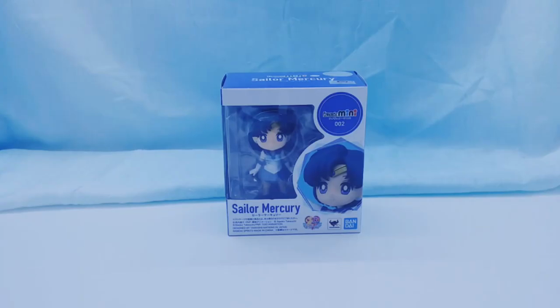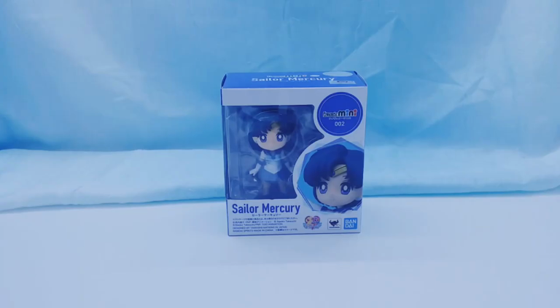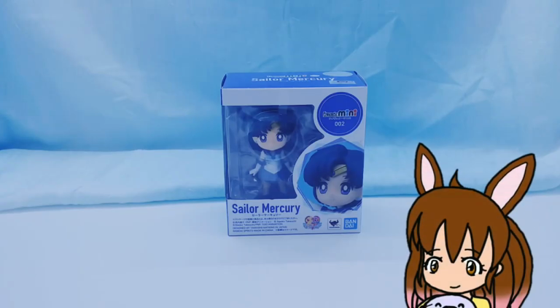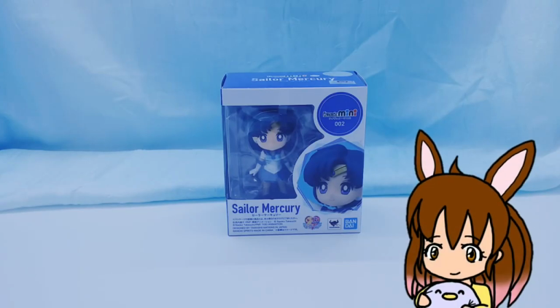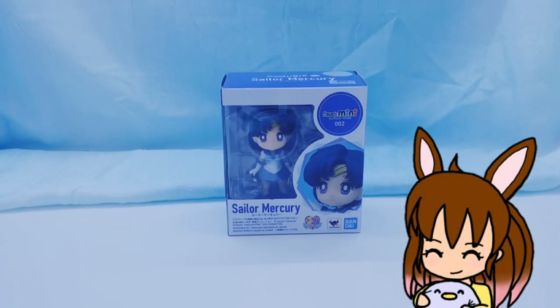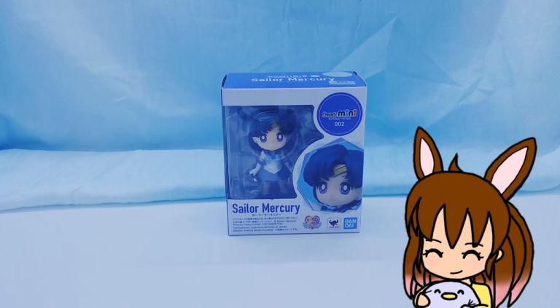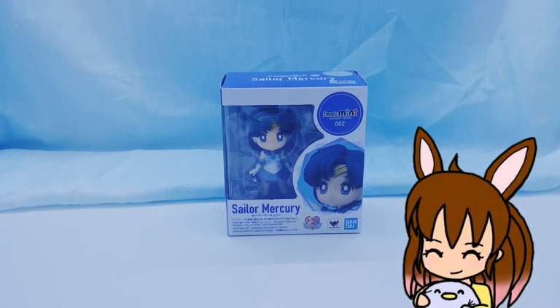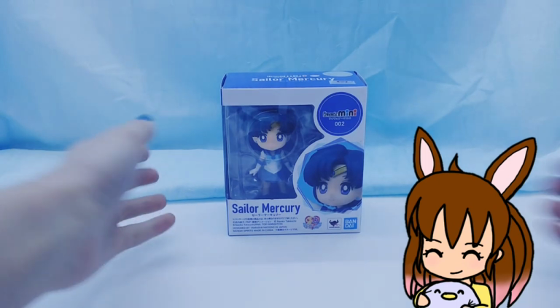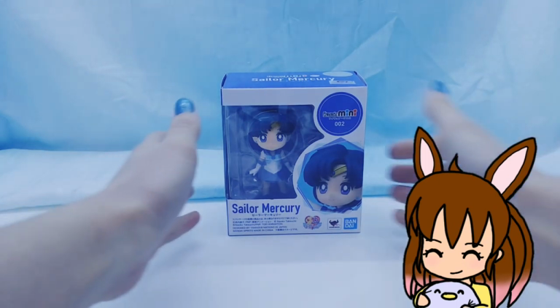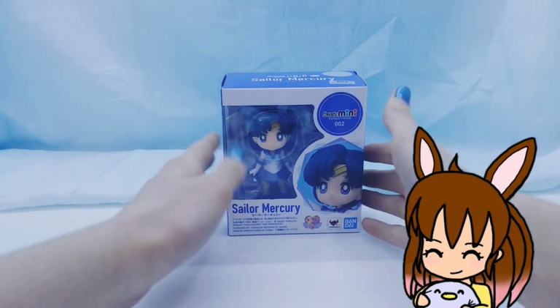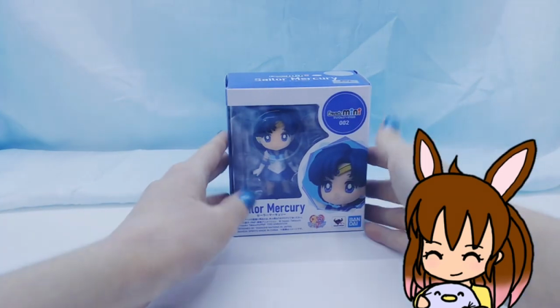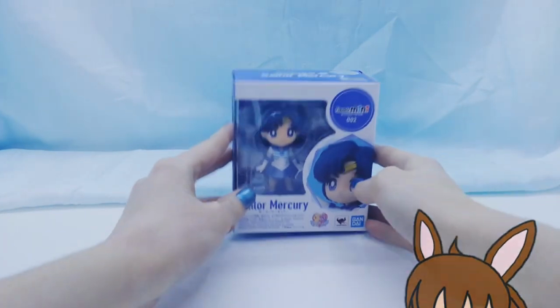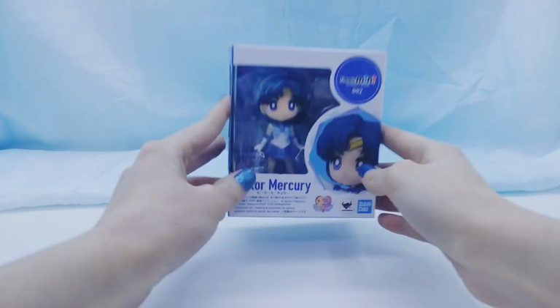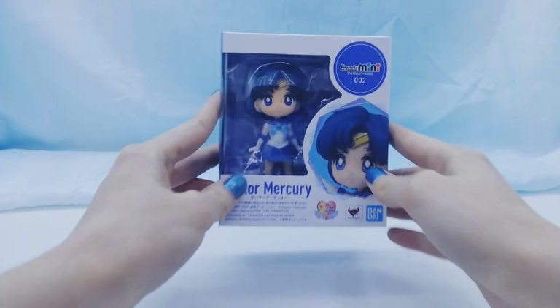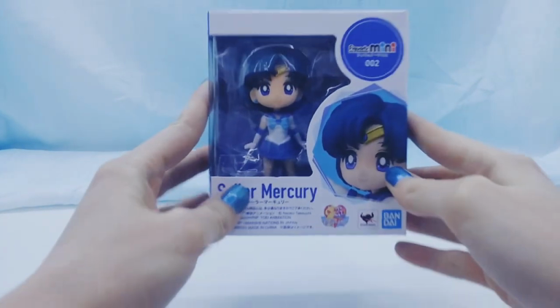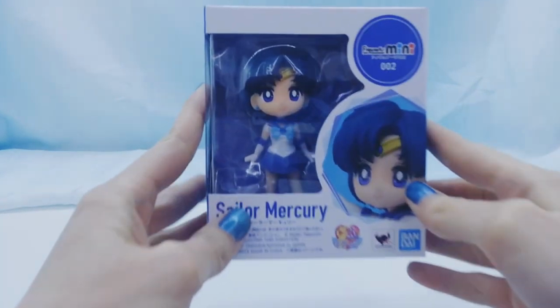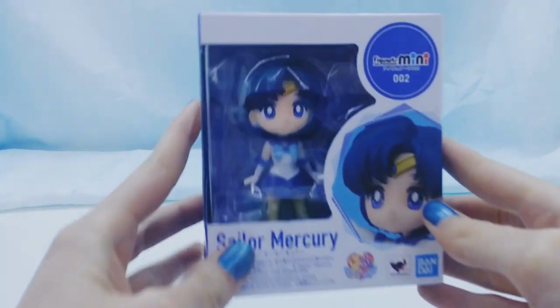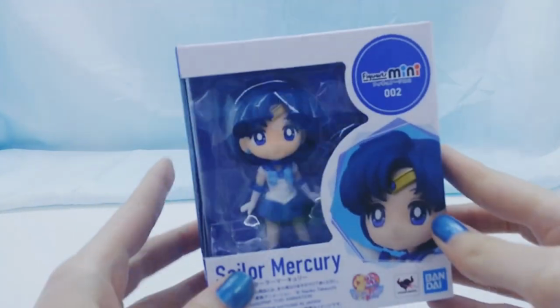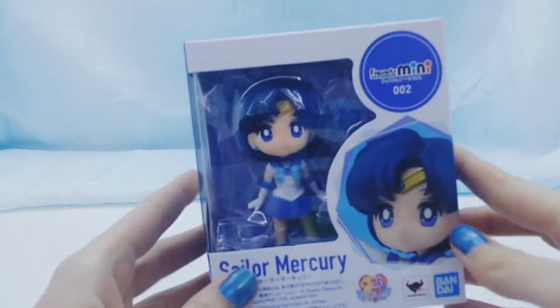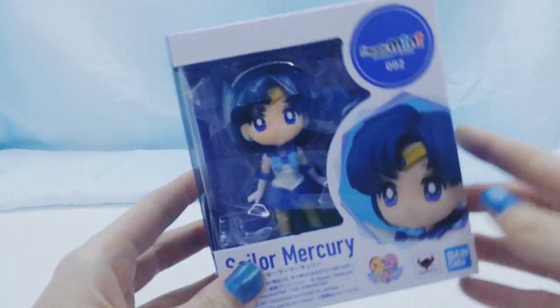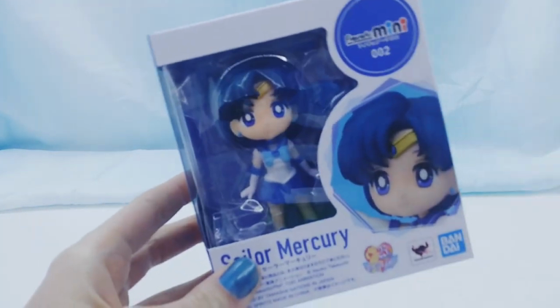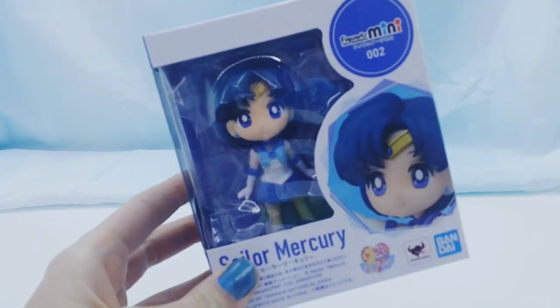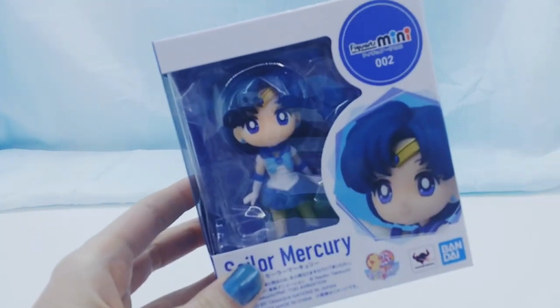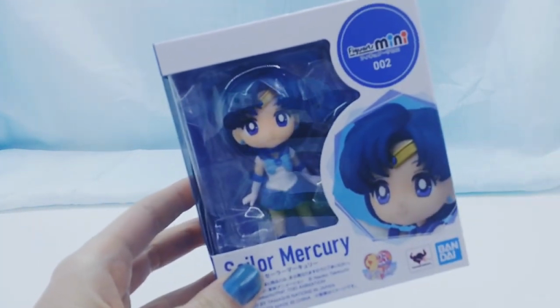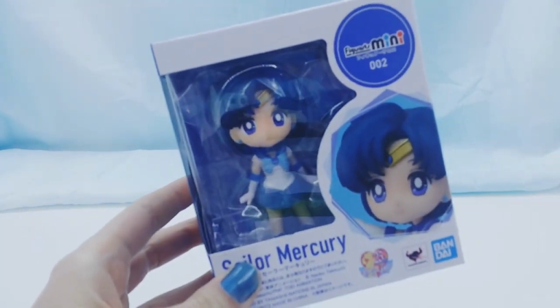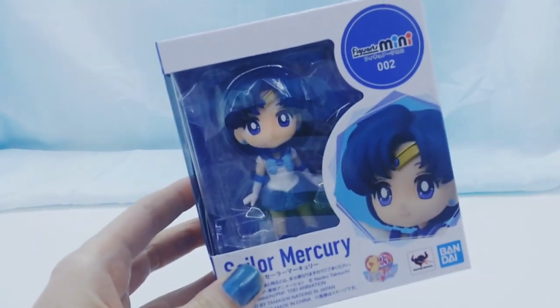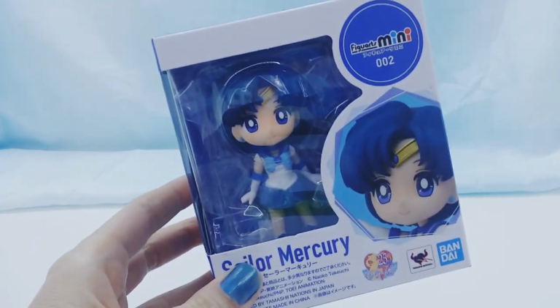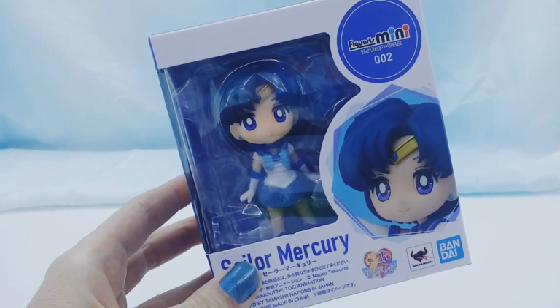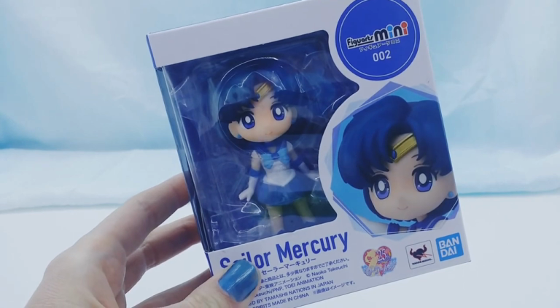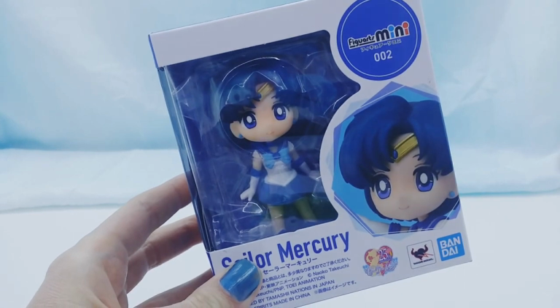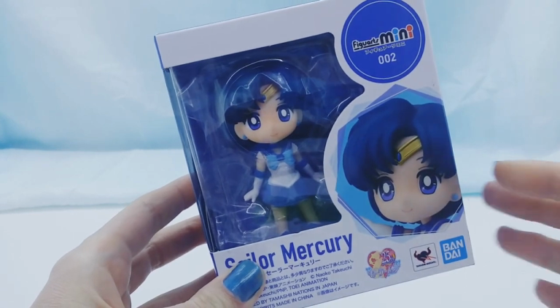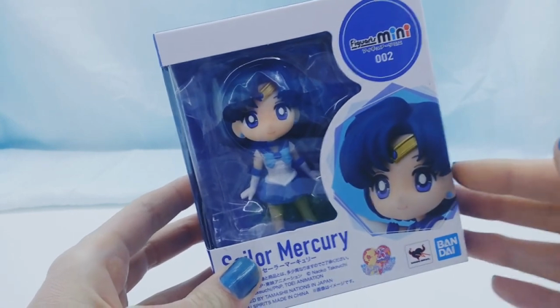Hey everyone, it's Bunnaby and today I'm going to be unboxing the Sailor Mercury Fig Yards Mini.